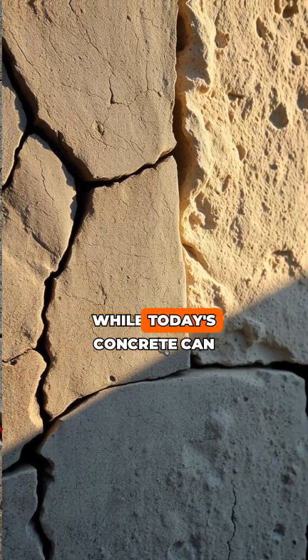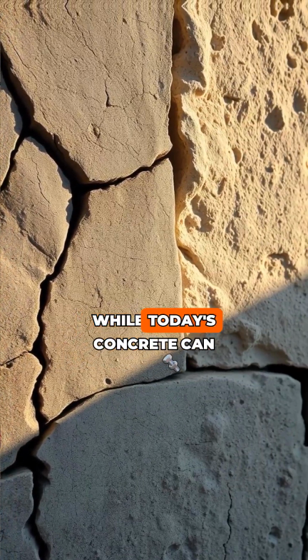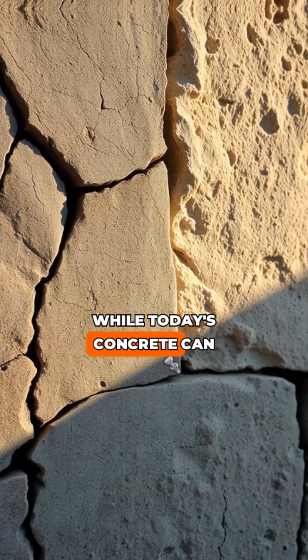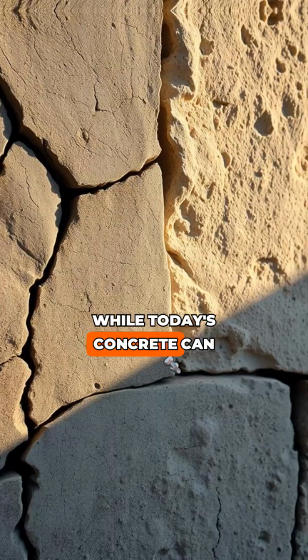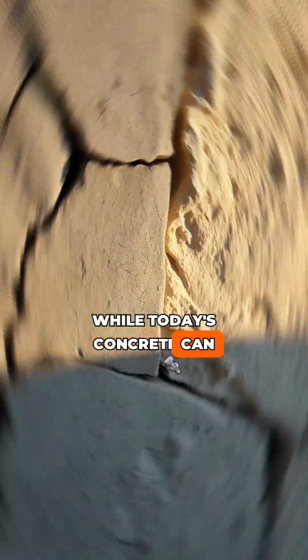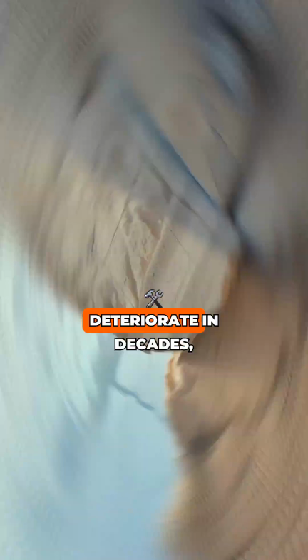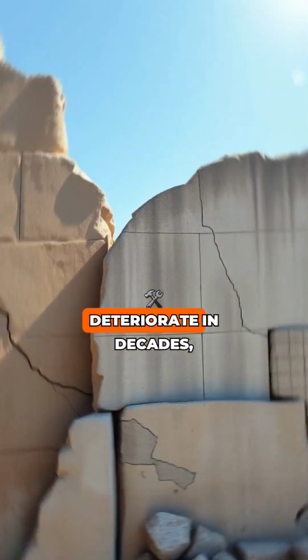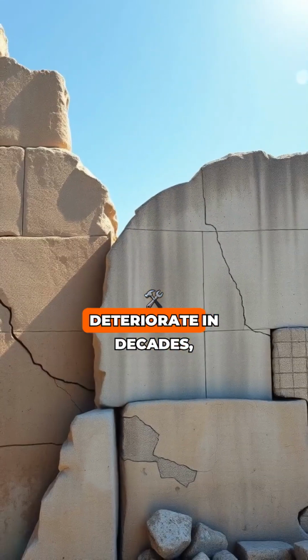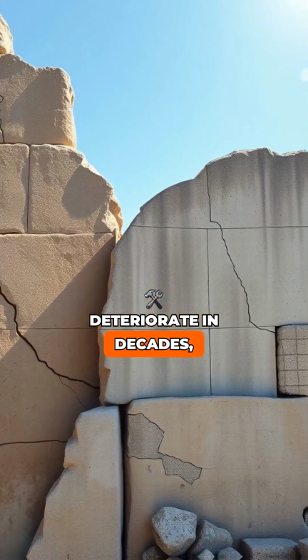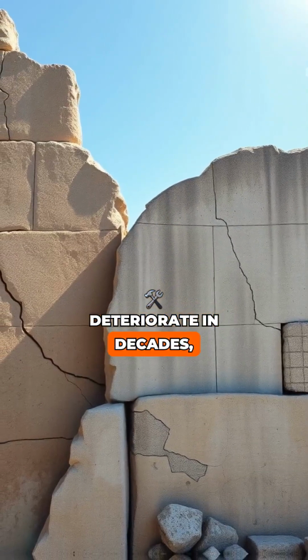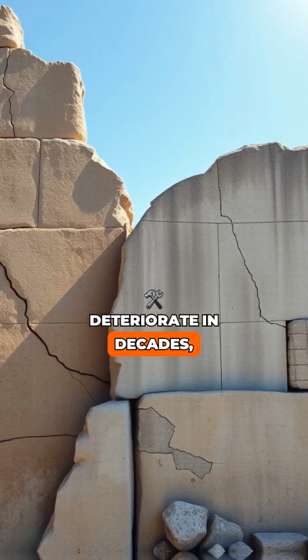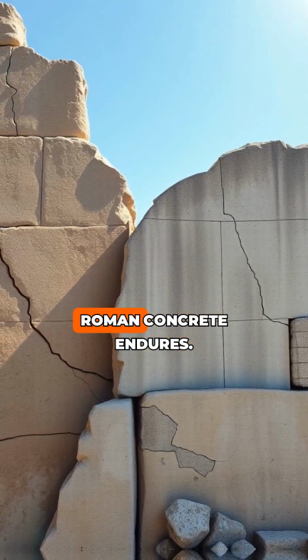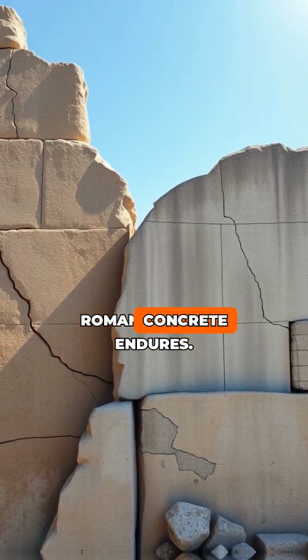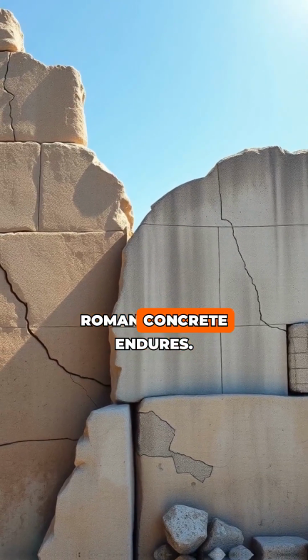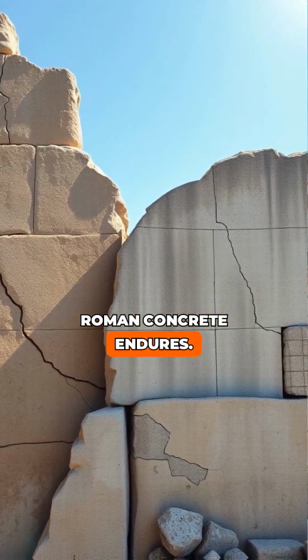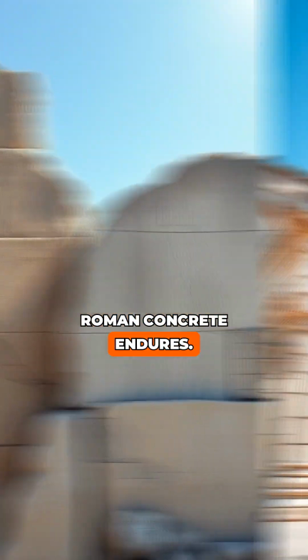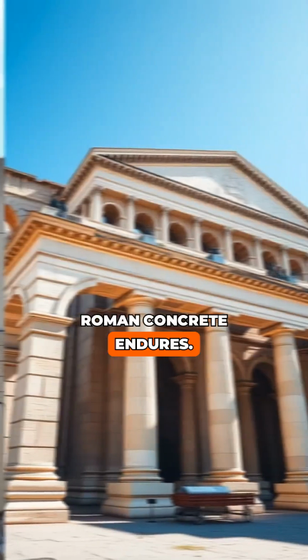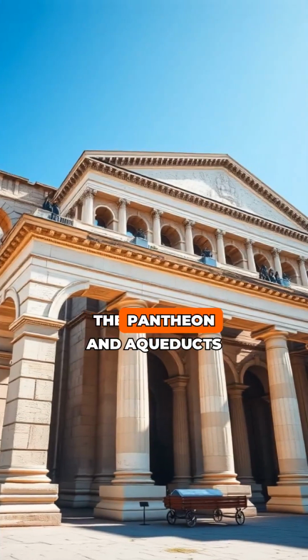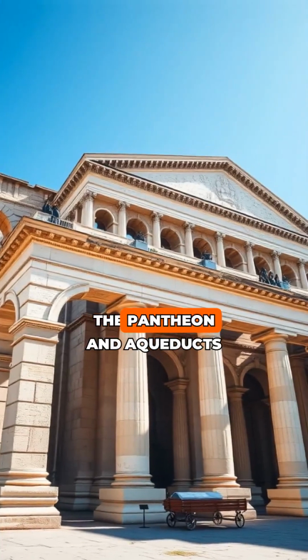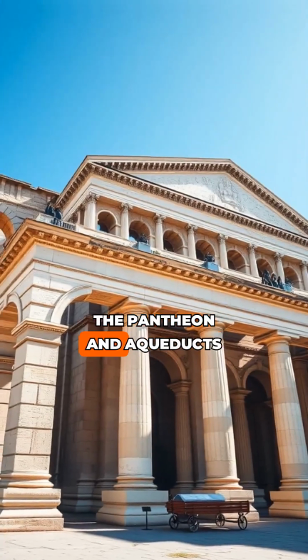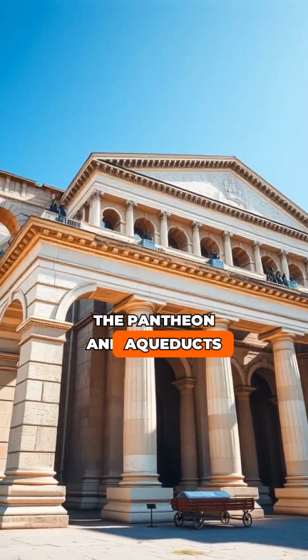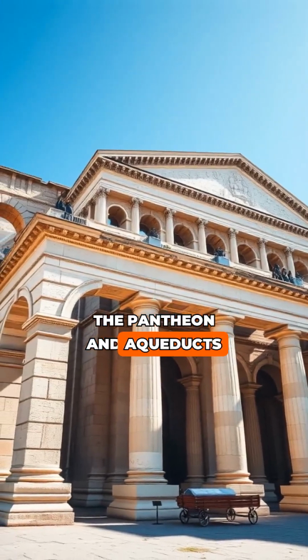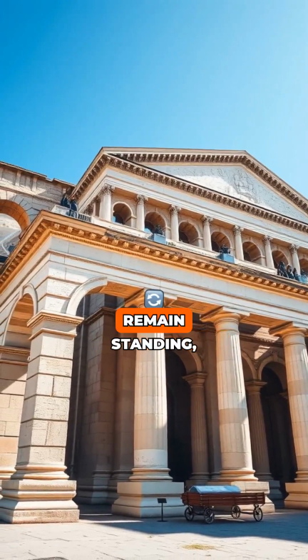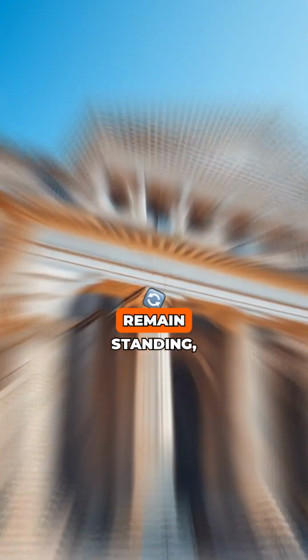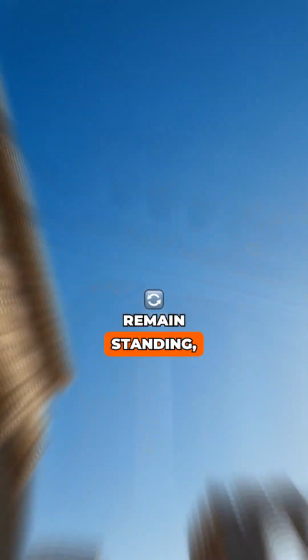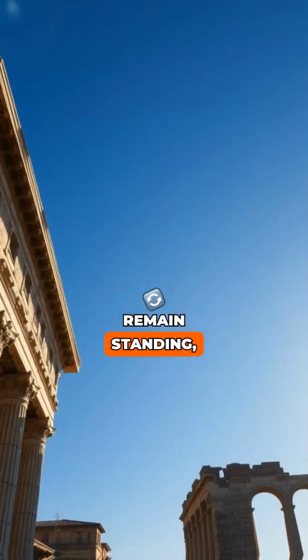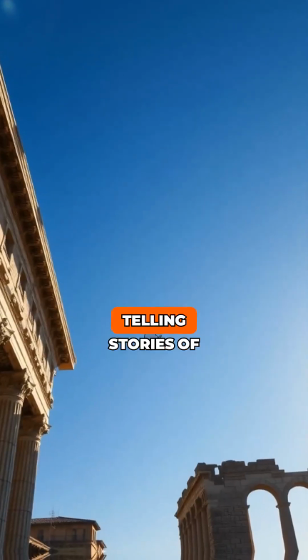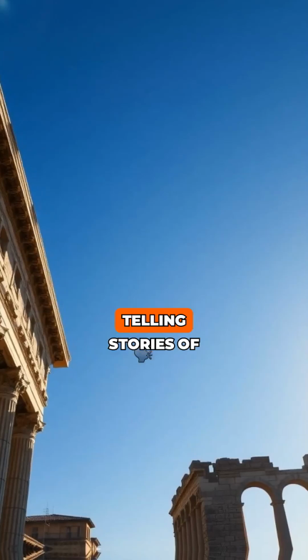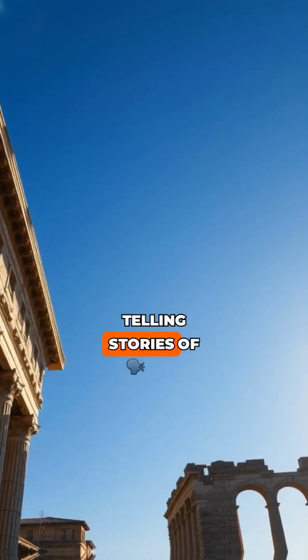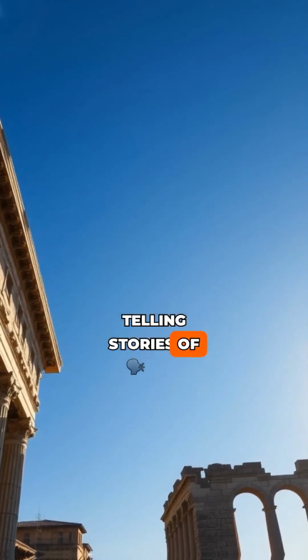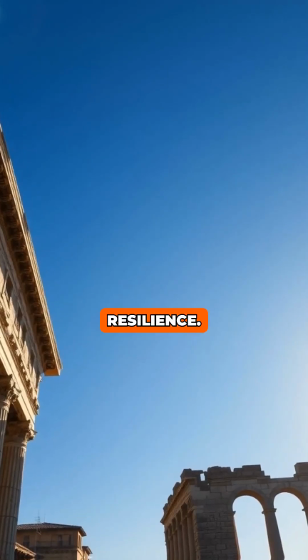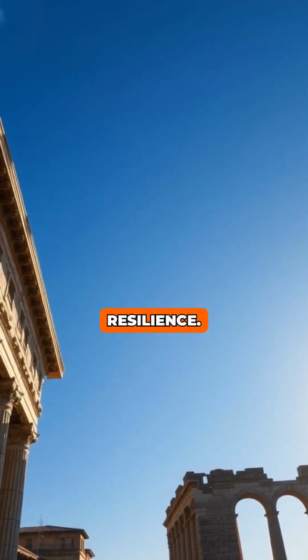While today's concrete can deteriorate in decades, Roman concrete endures. The Pantheon and aqueducts remain standing, telling stories of resilience.